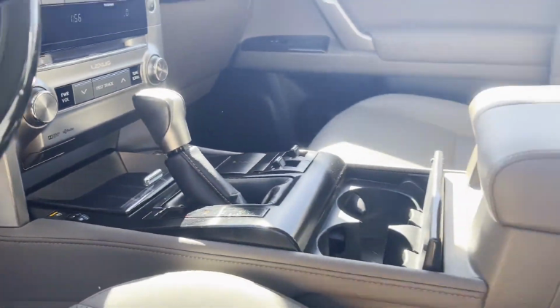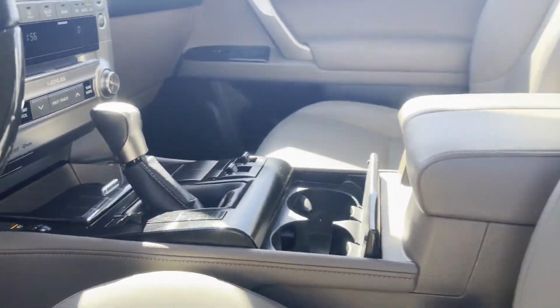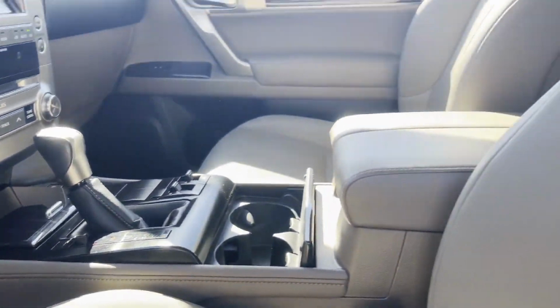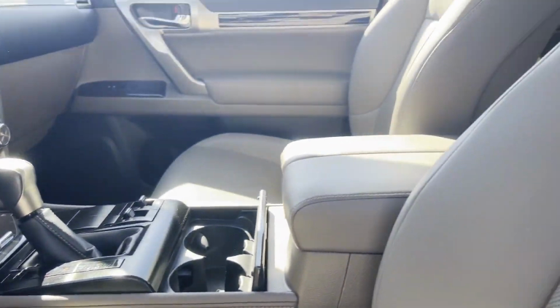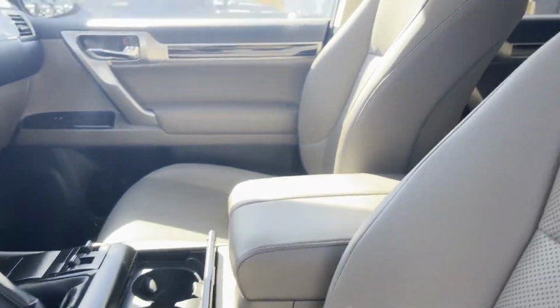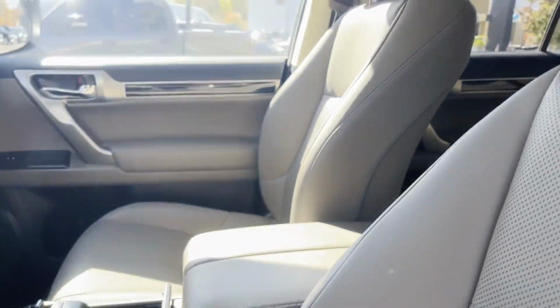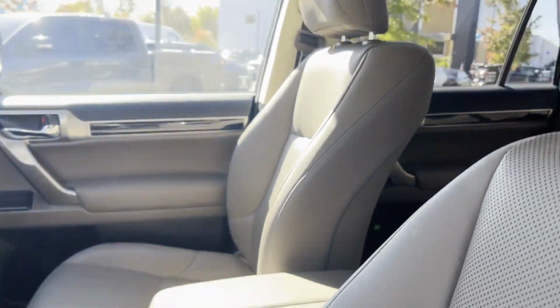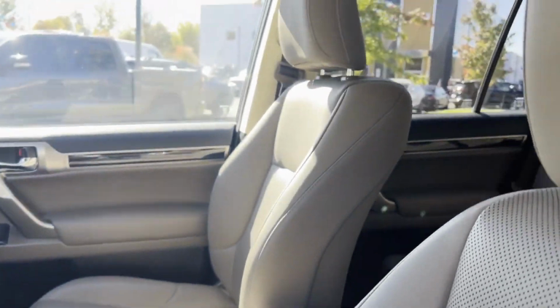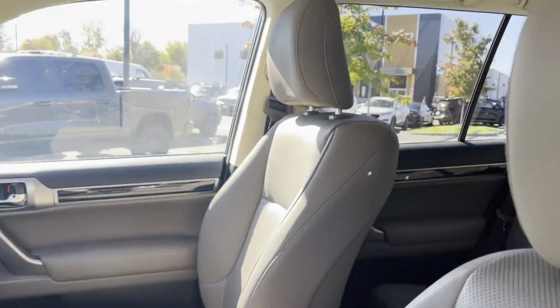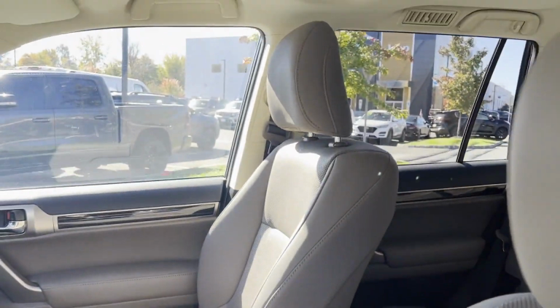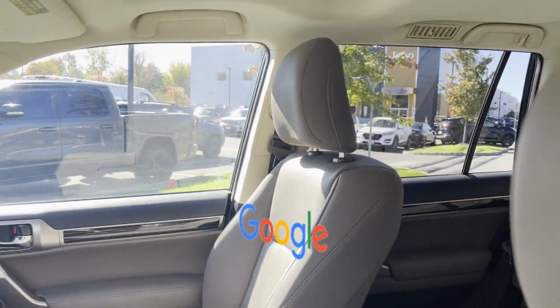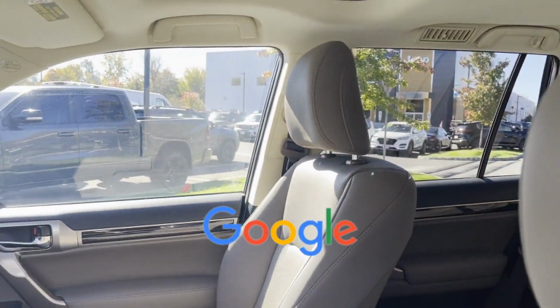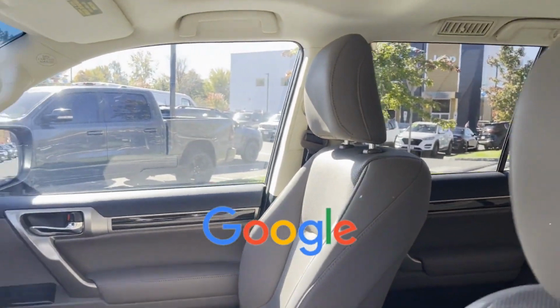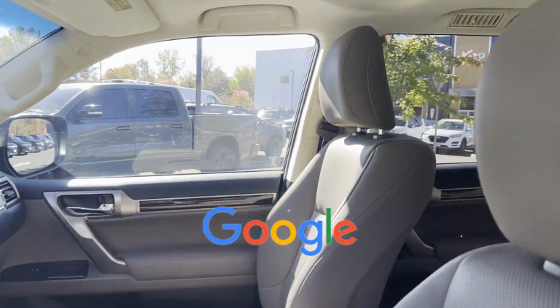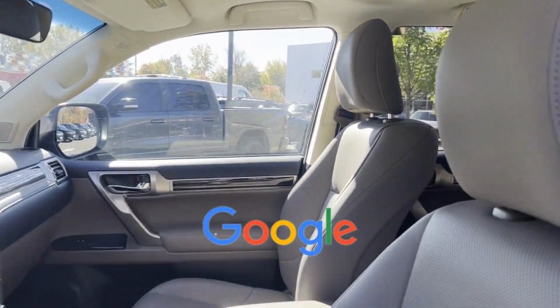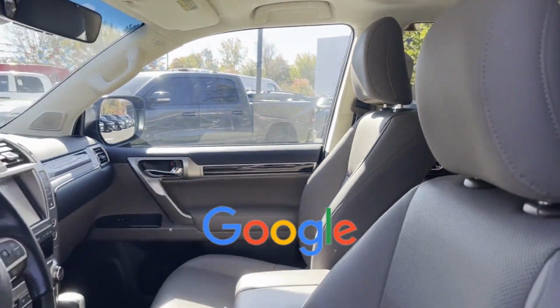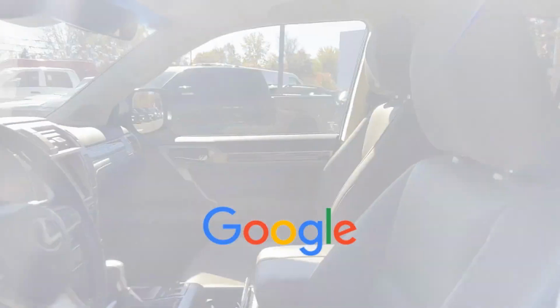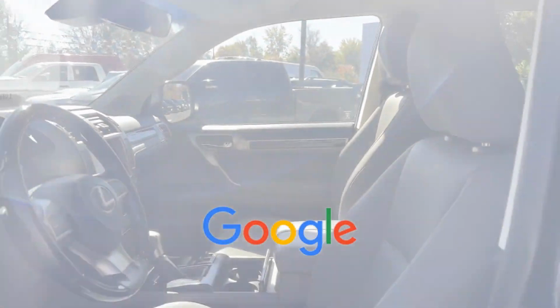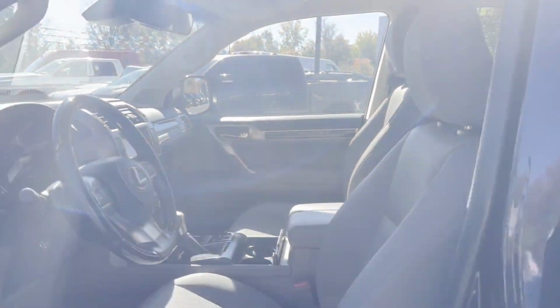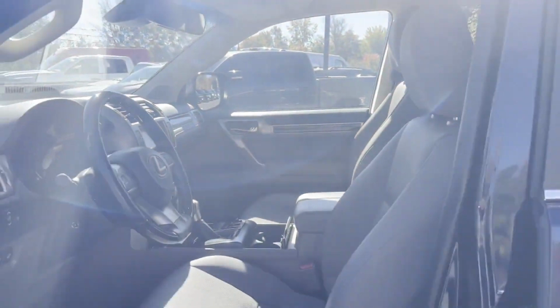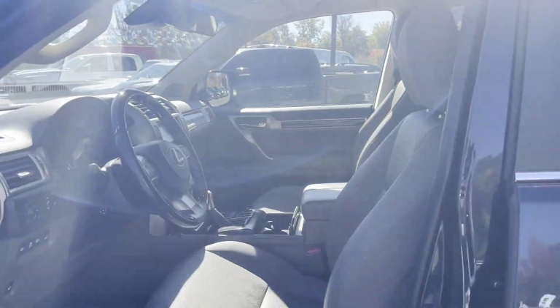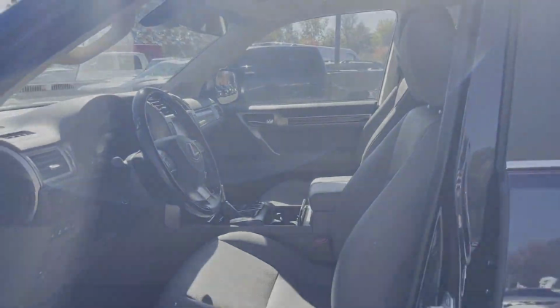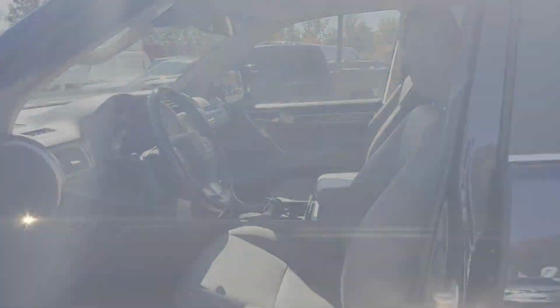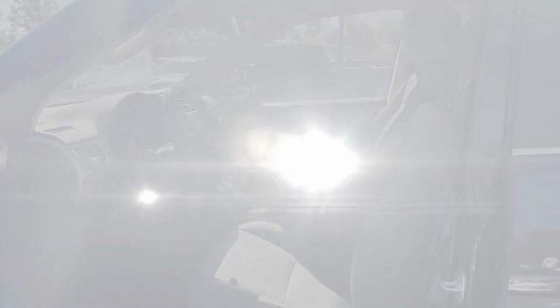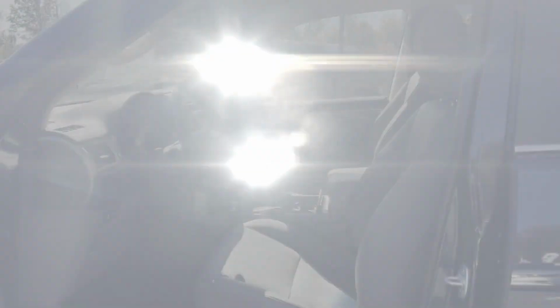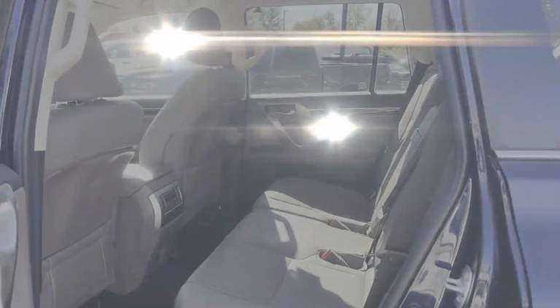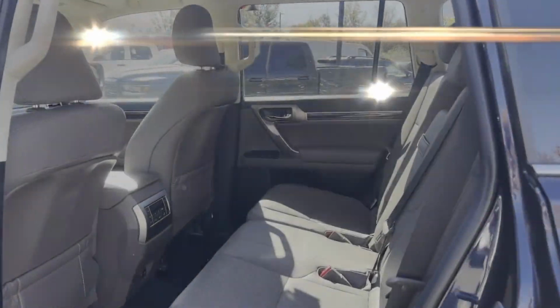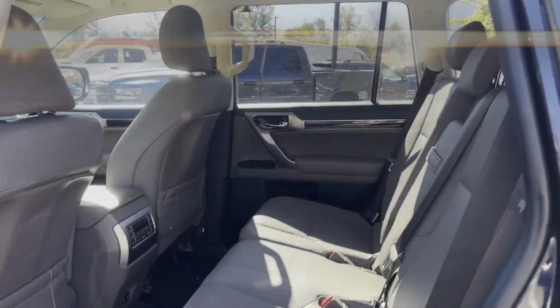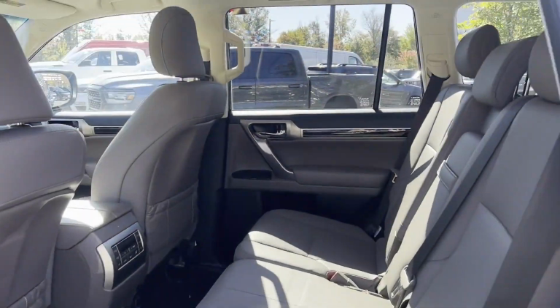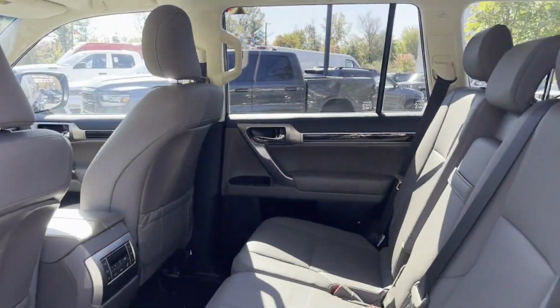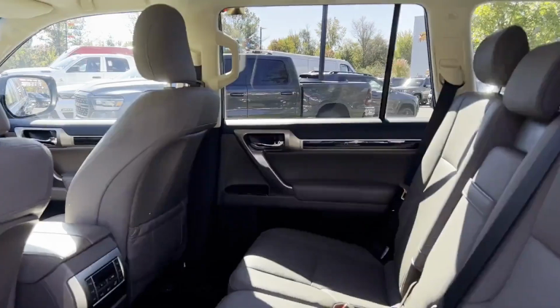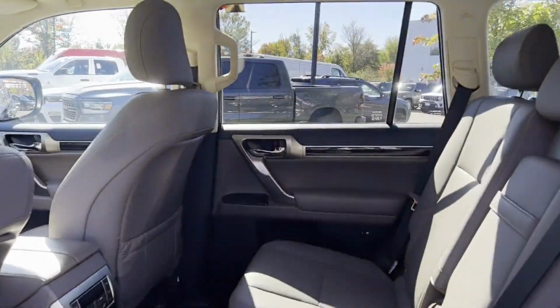Memory Seat. This is a top-rated dealer. Don't risk the regrets — test drive it today!